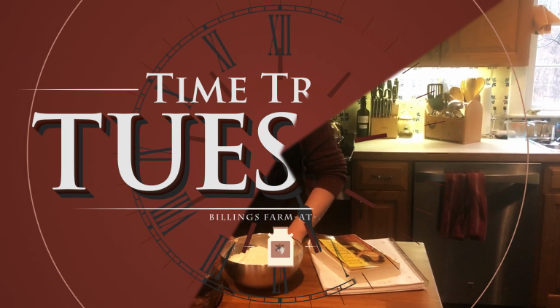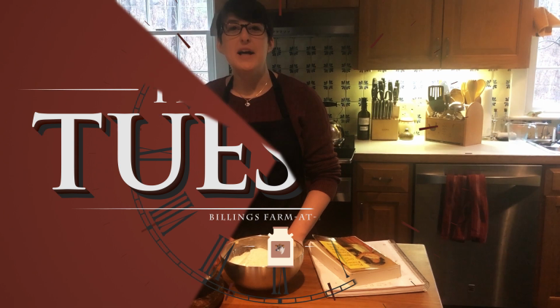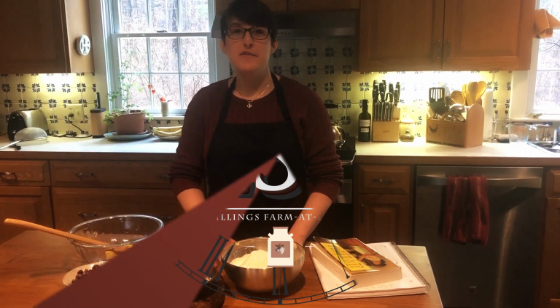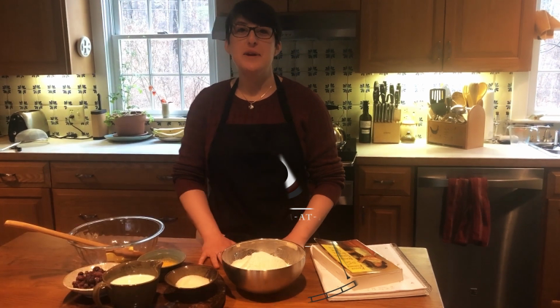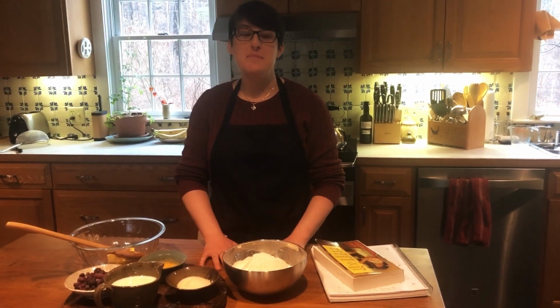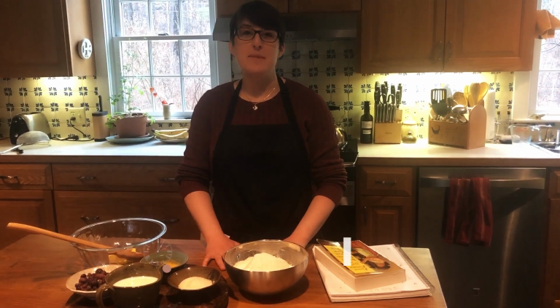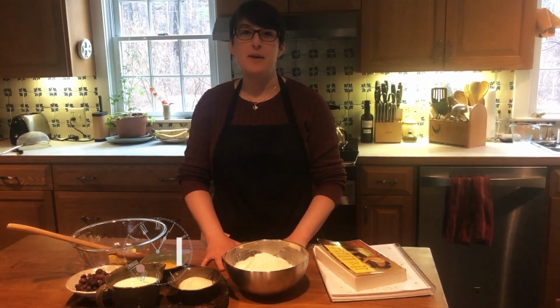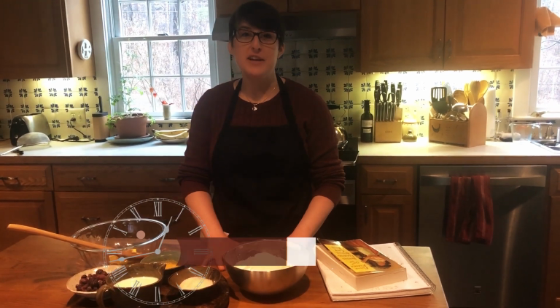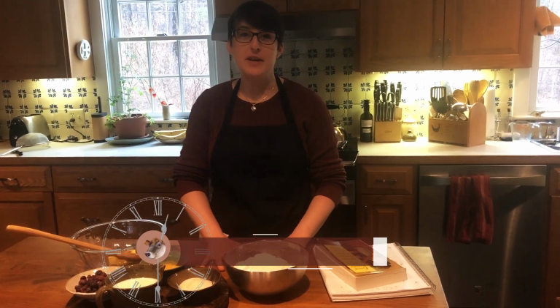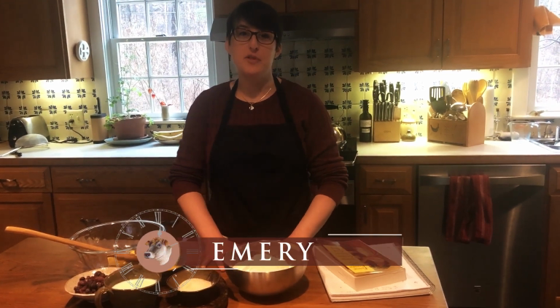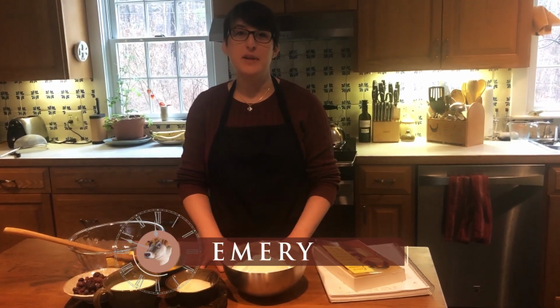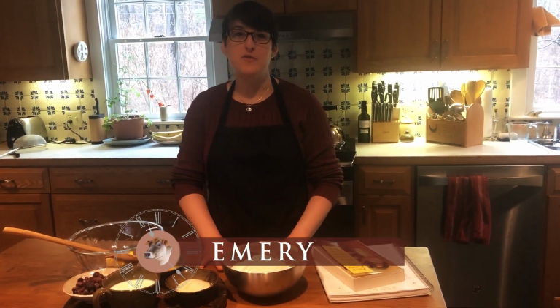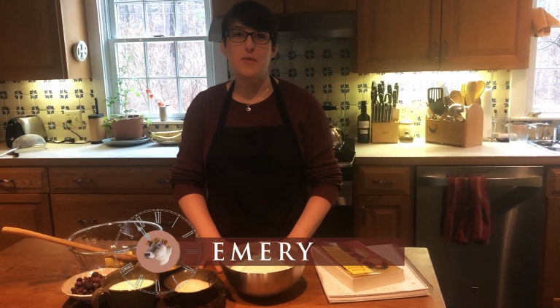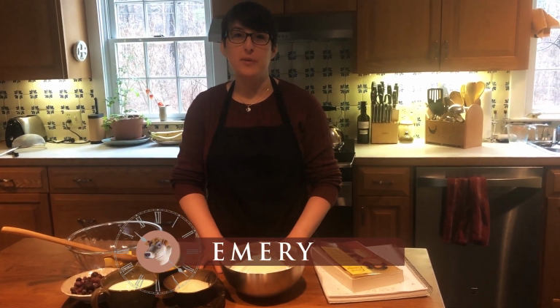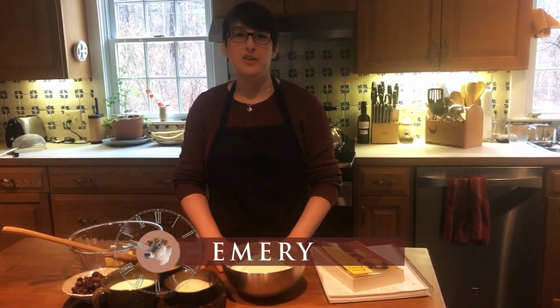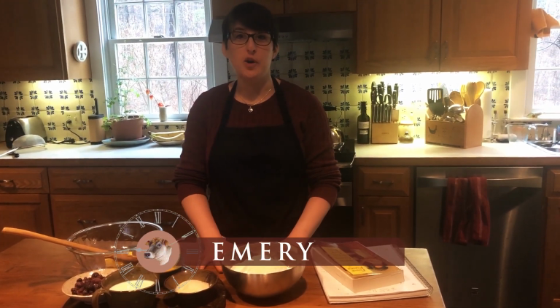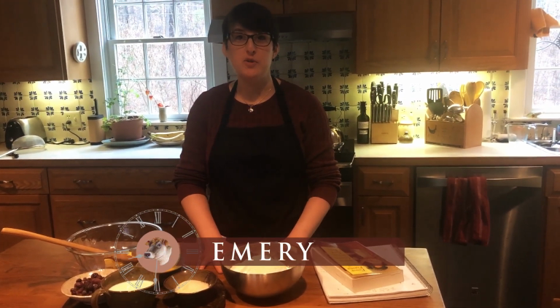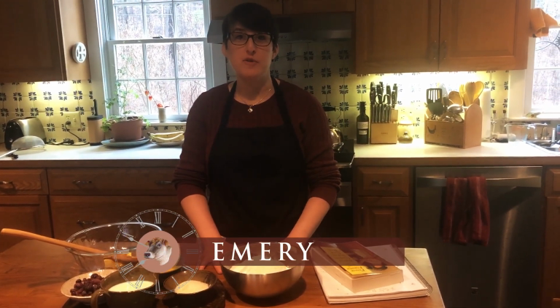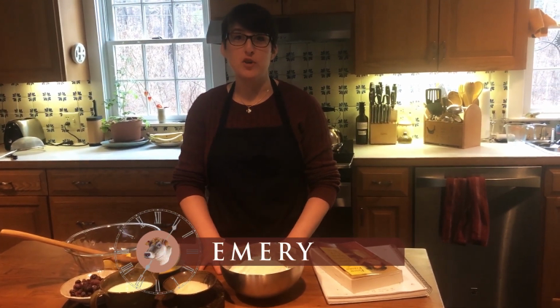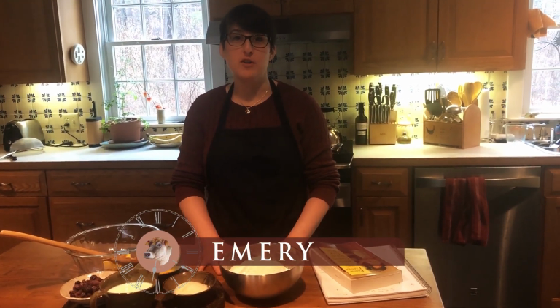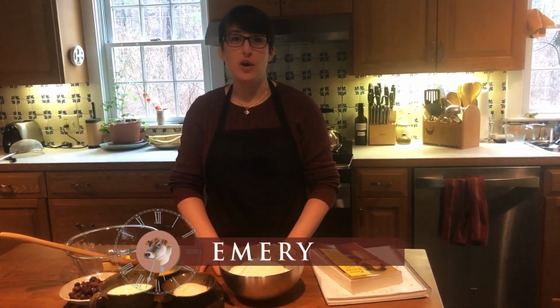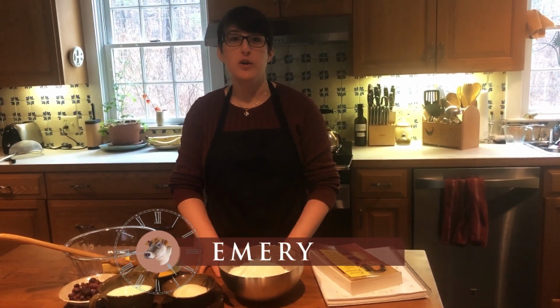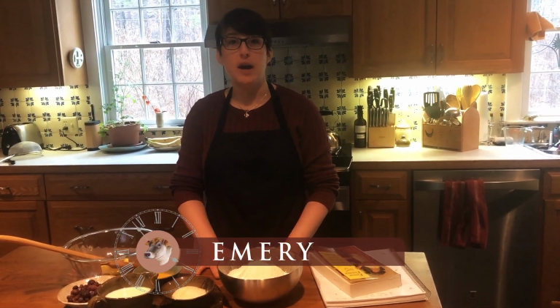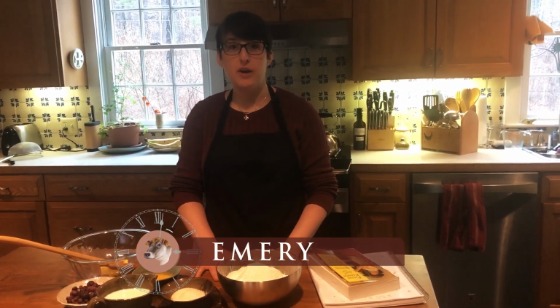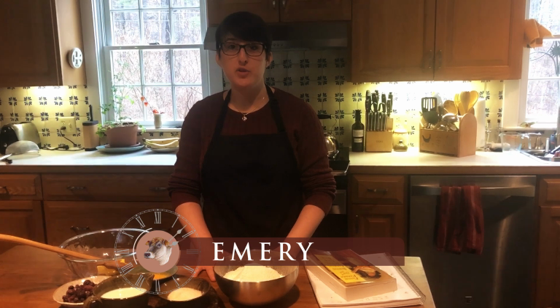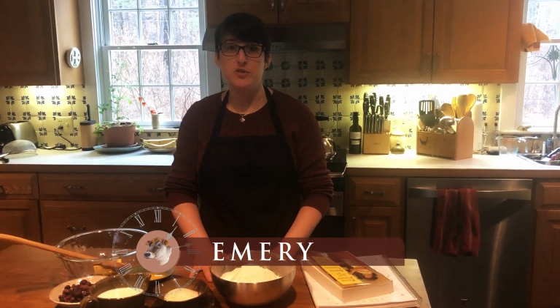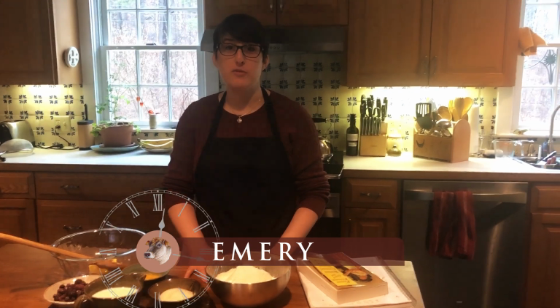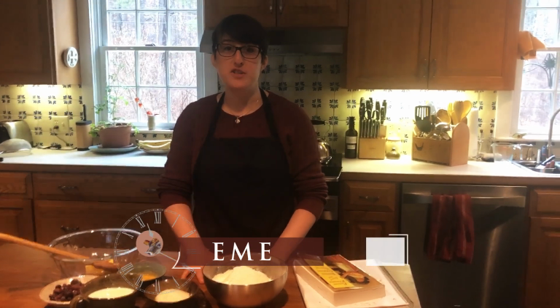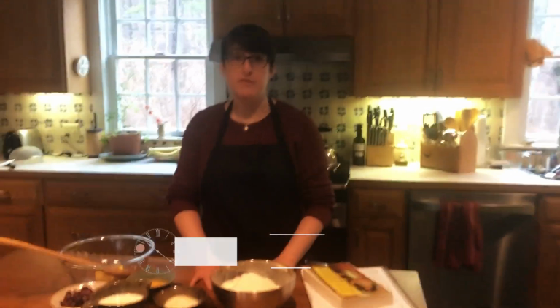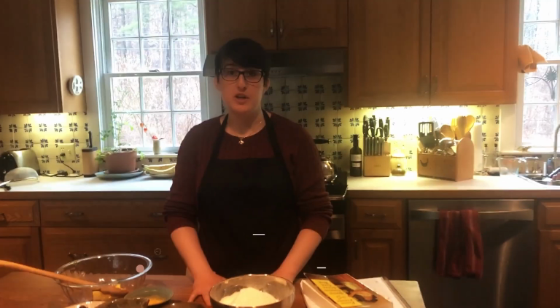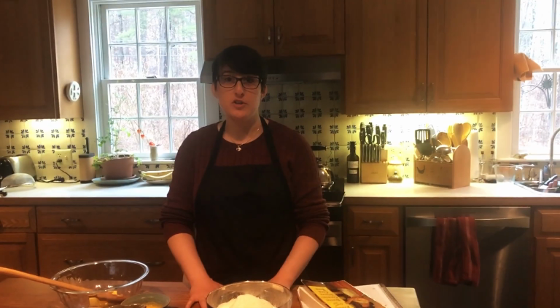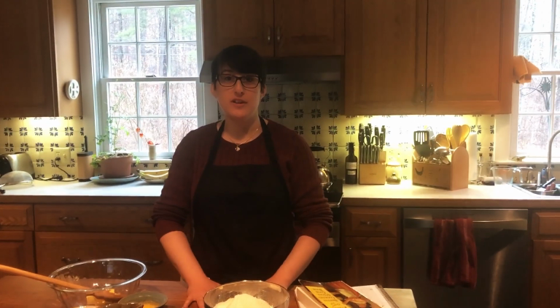Hello everyone, my name is Emery and with Billings Farm I would like to welcome you to the first of our Time Travel Tuesday recipe video series.